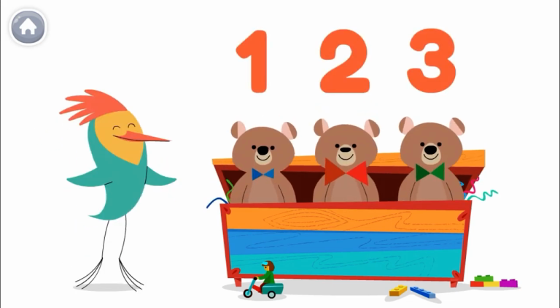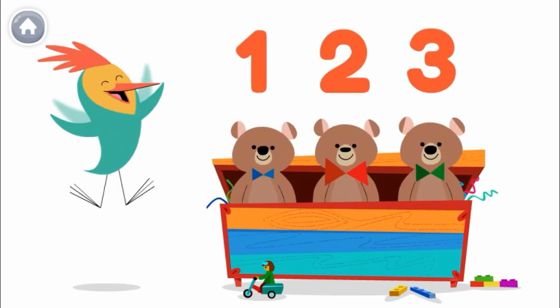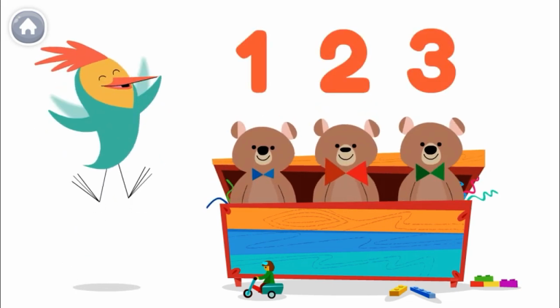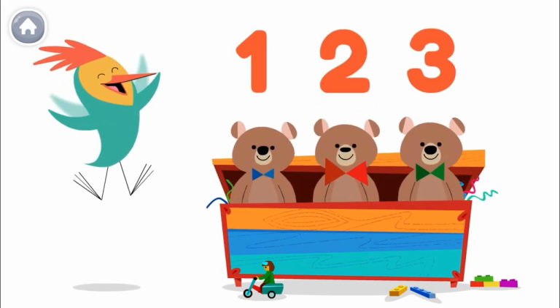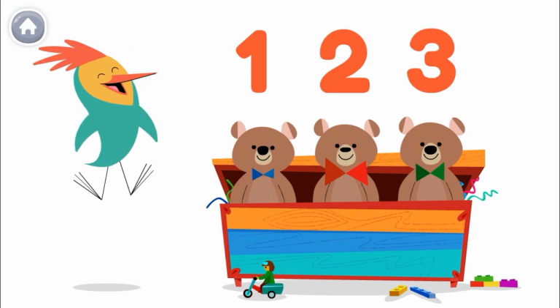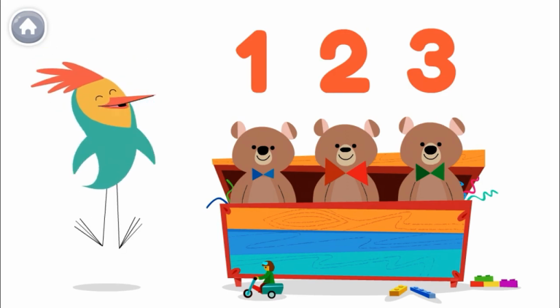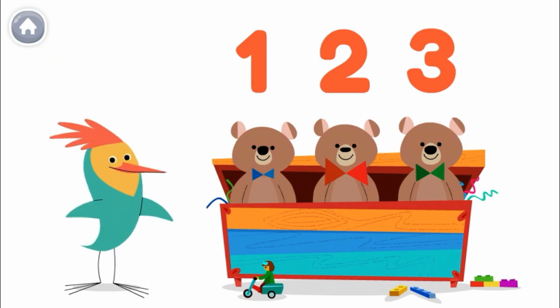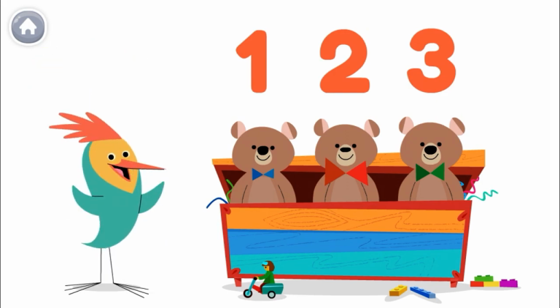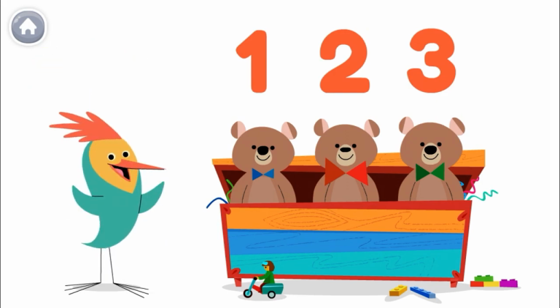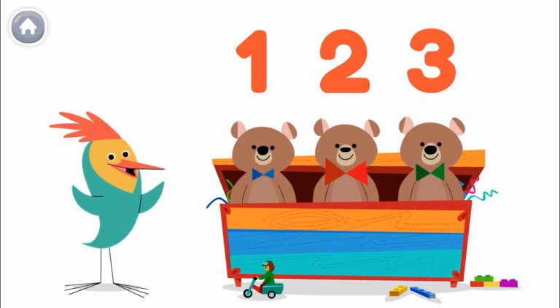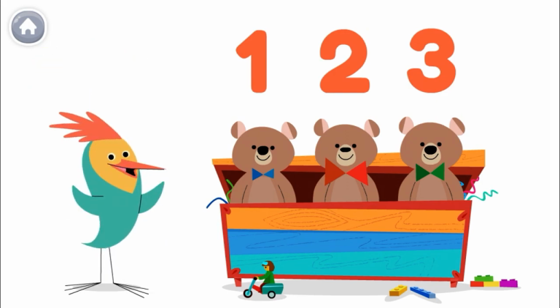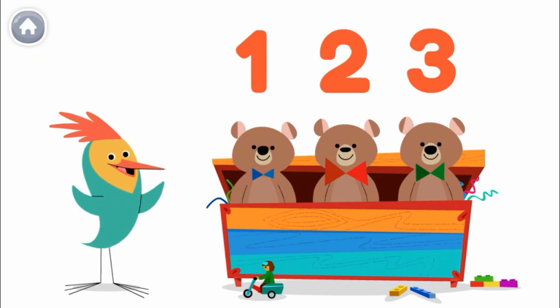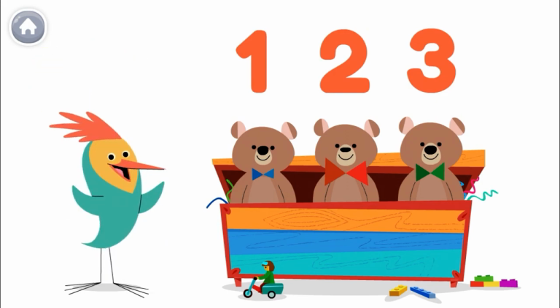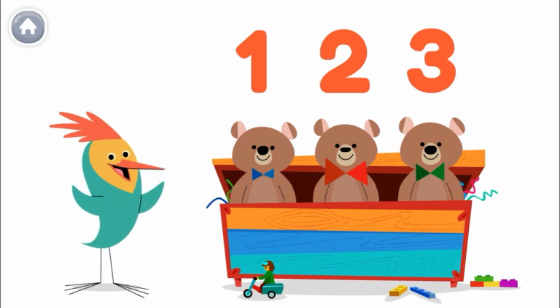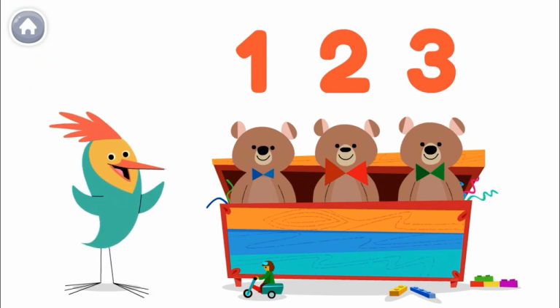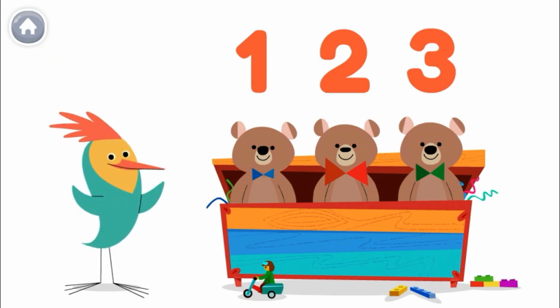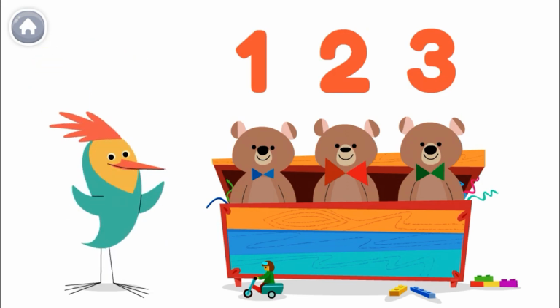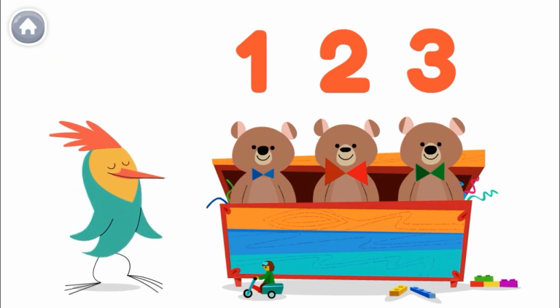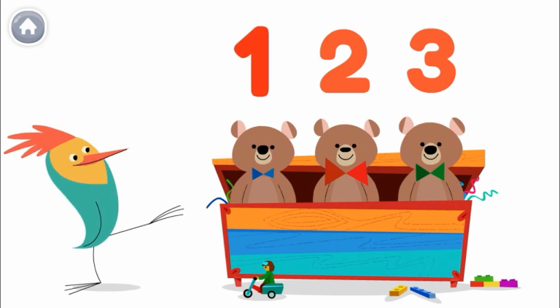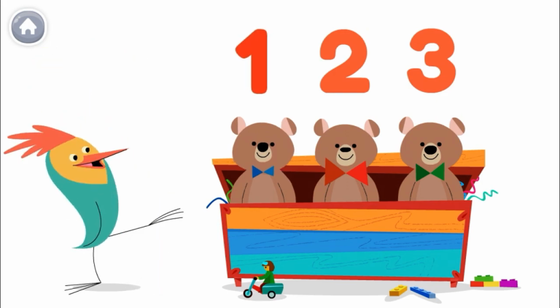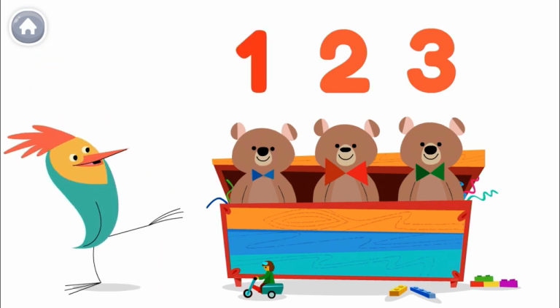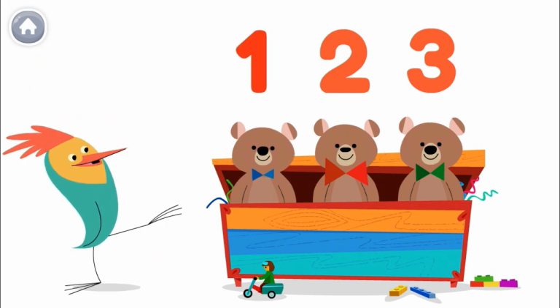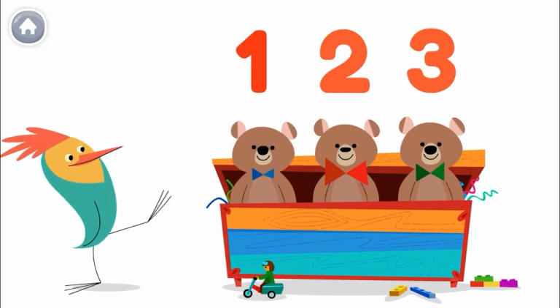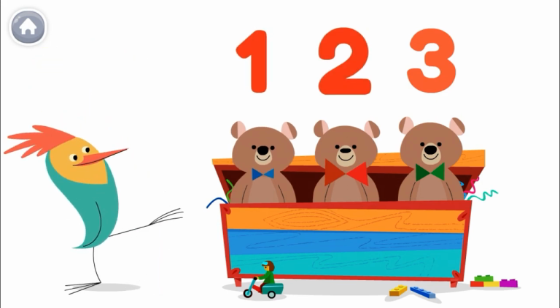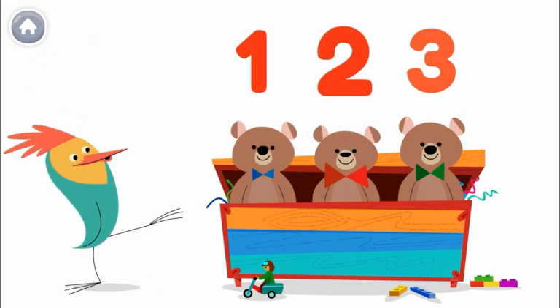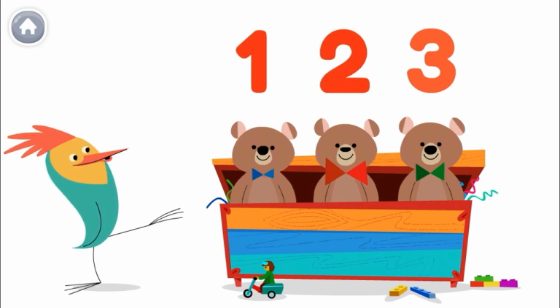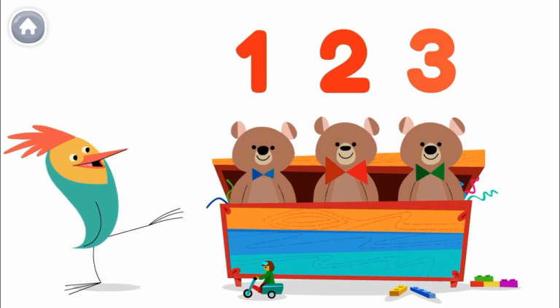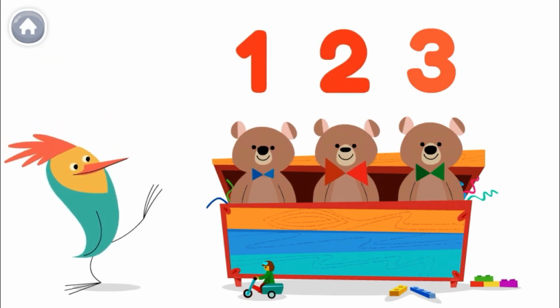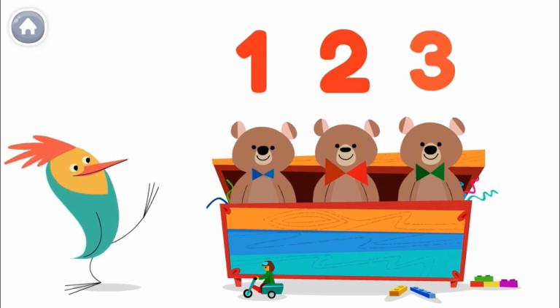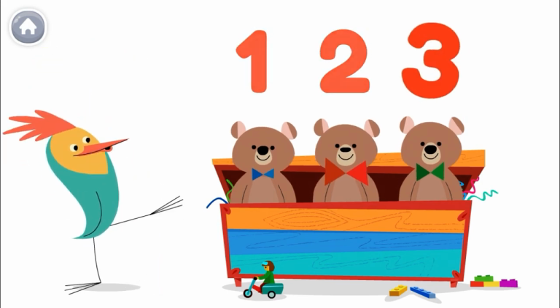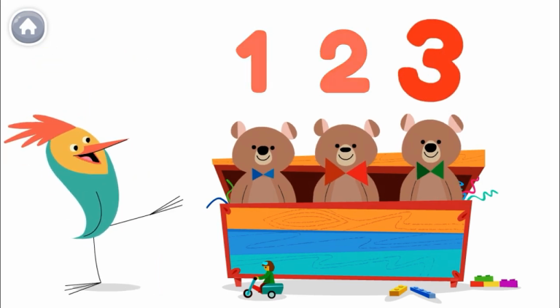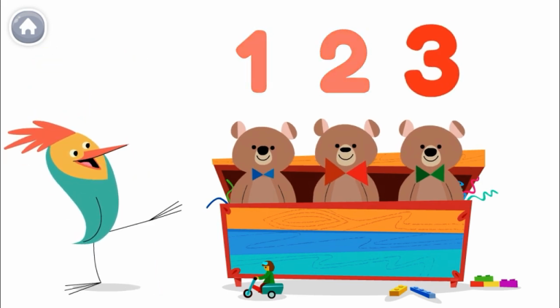Awesome! Let's count to three again! One, two, three!